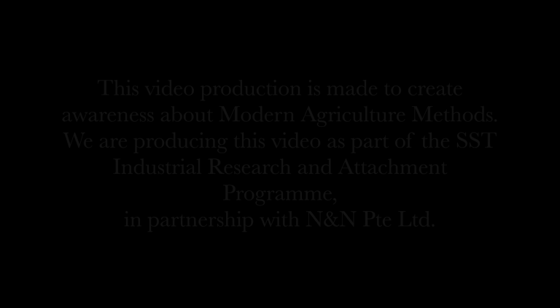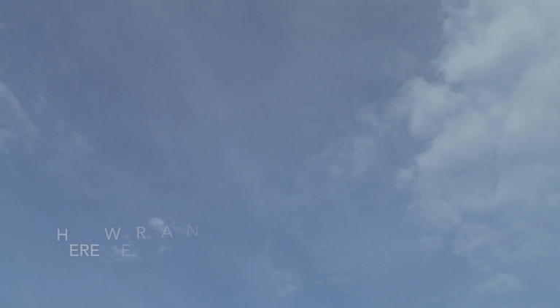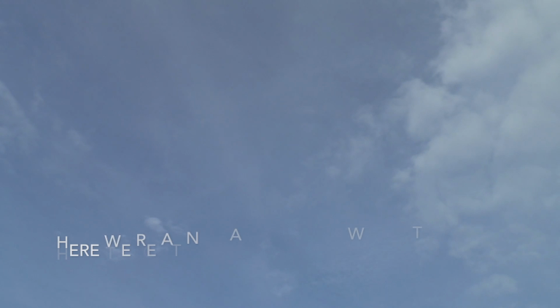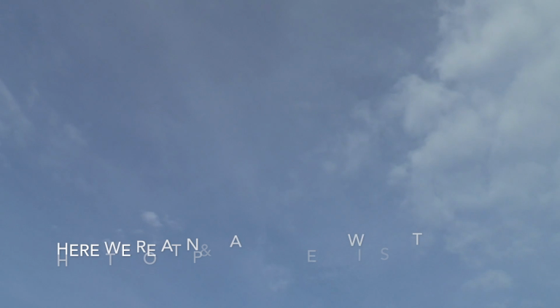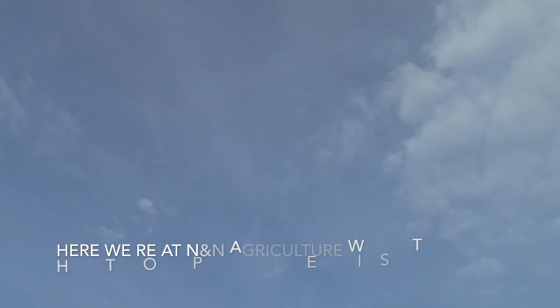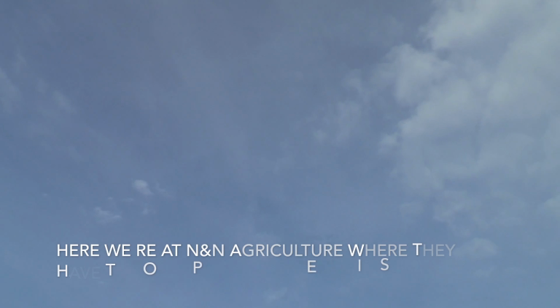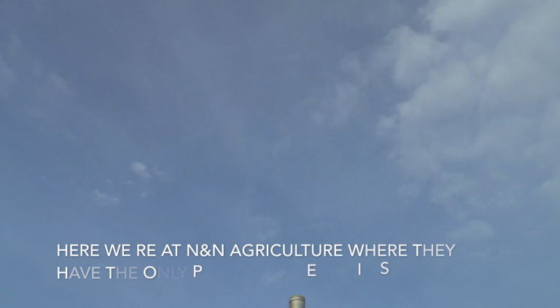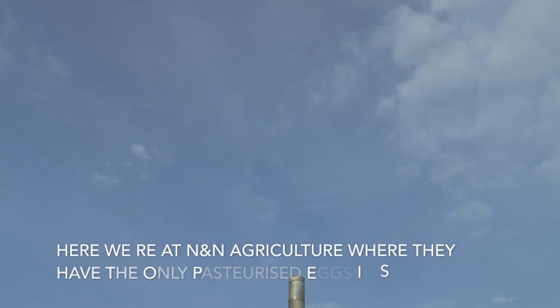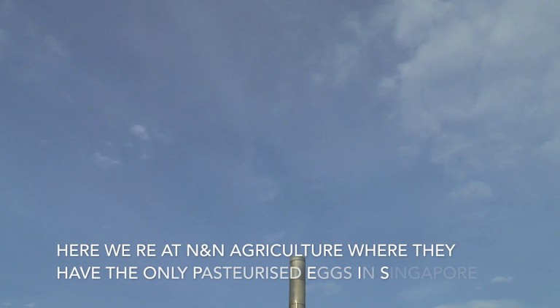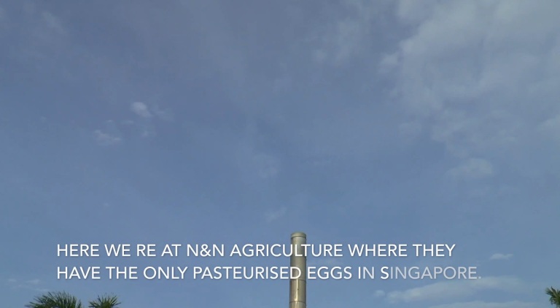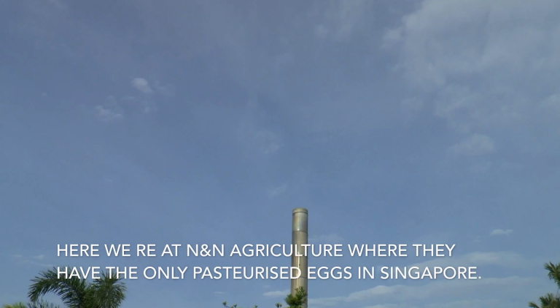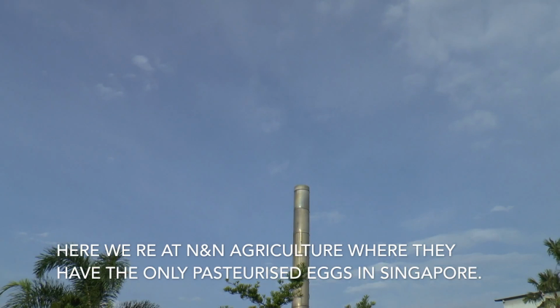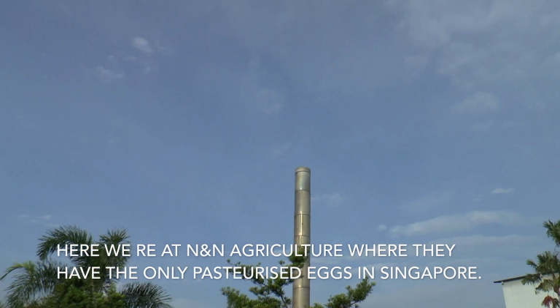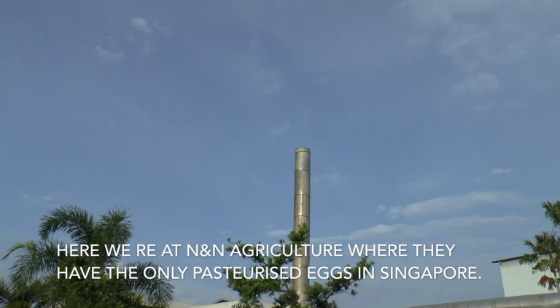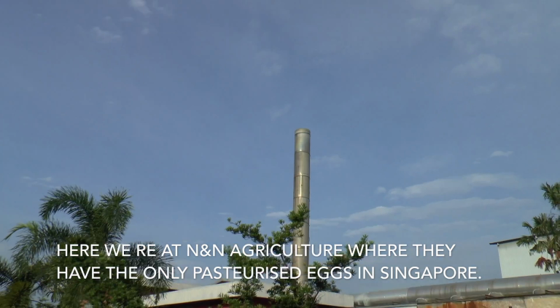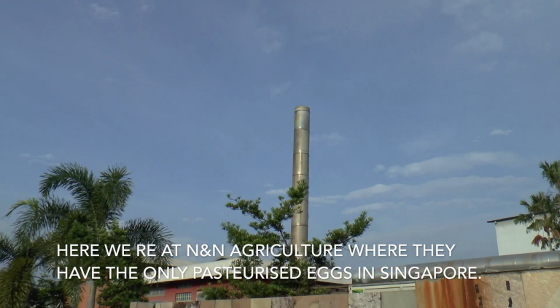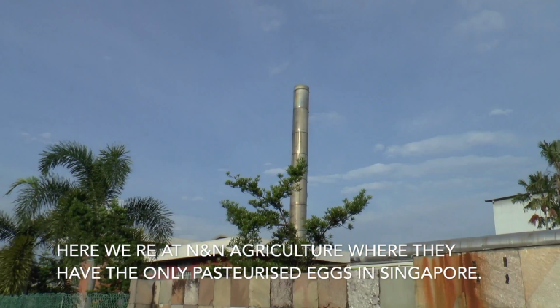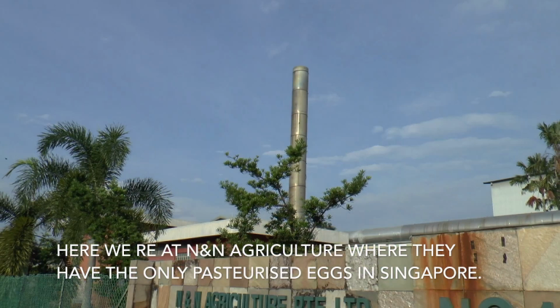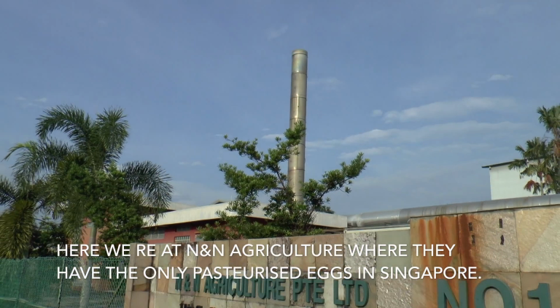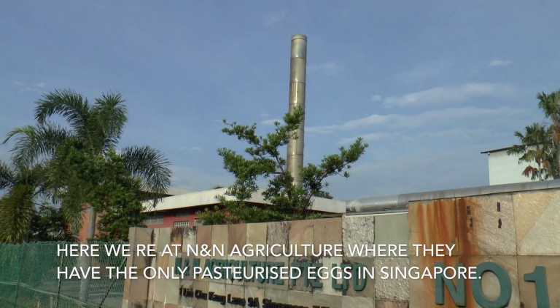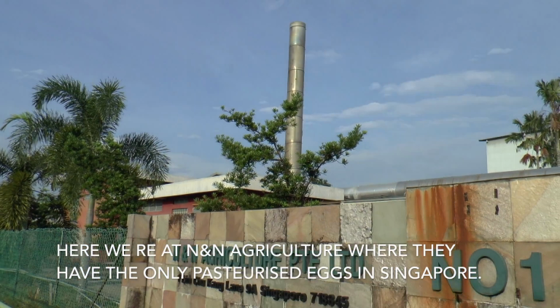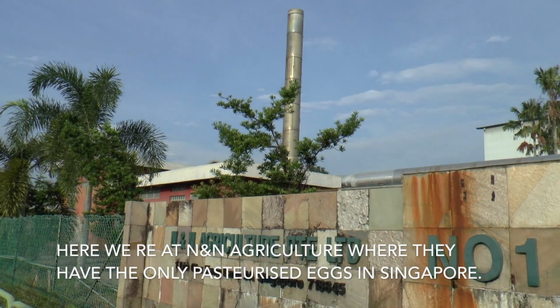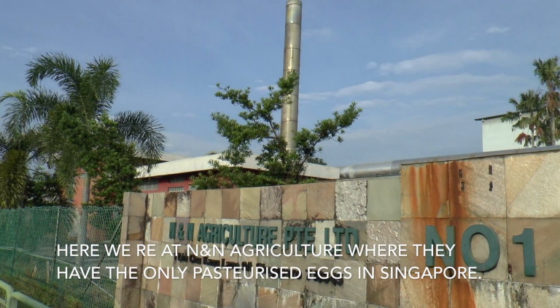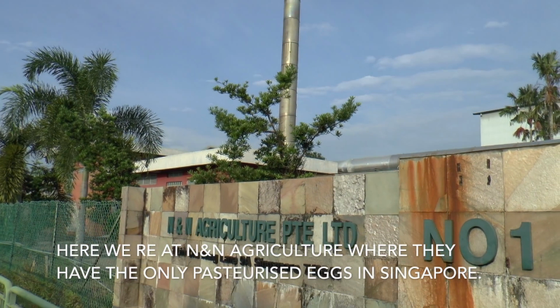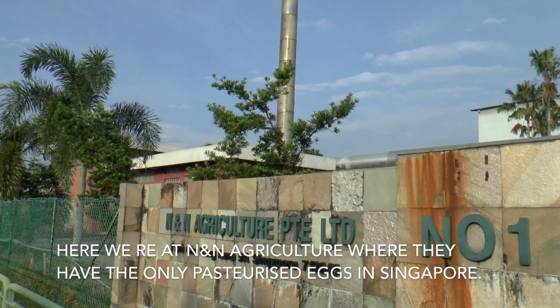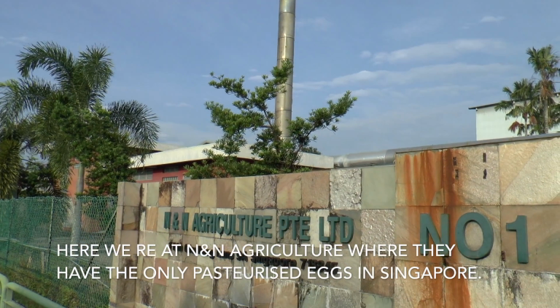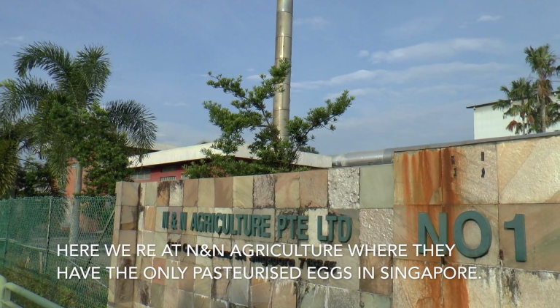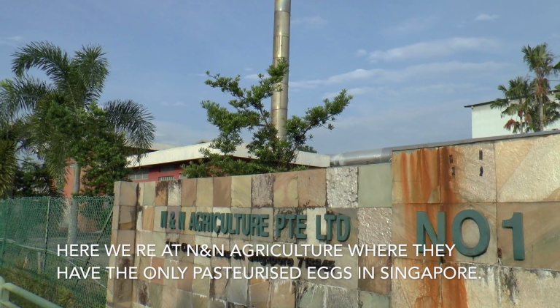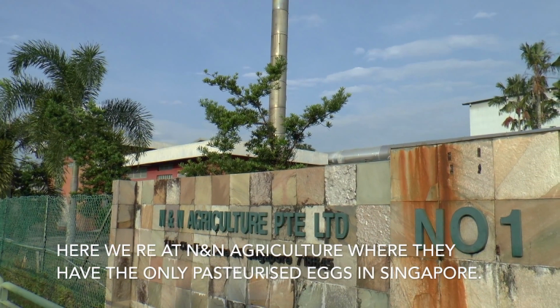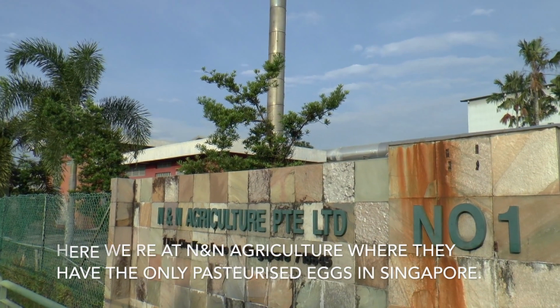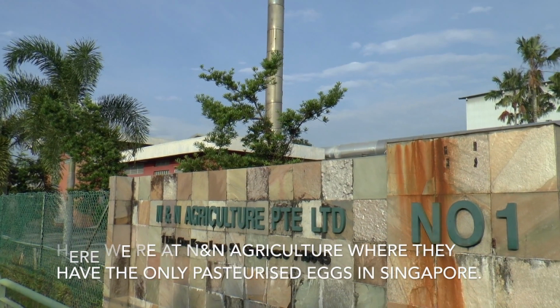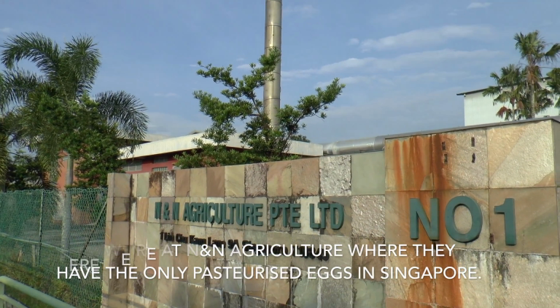Here we are at N&N Egg Culture, where they have the only pasteurized eggs in Singapore.